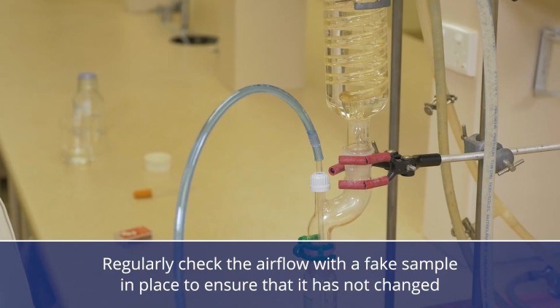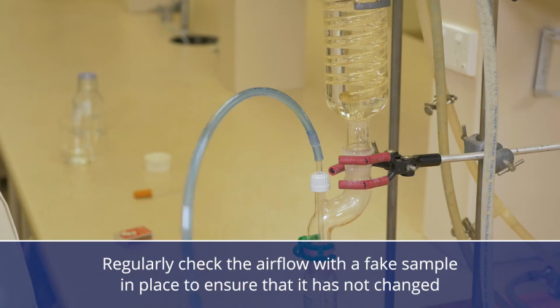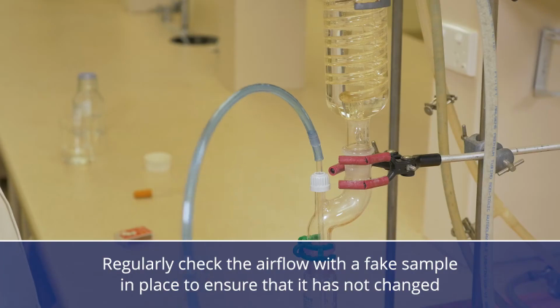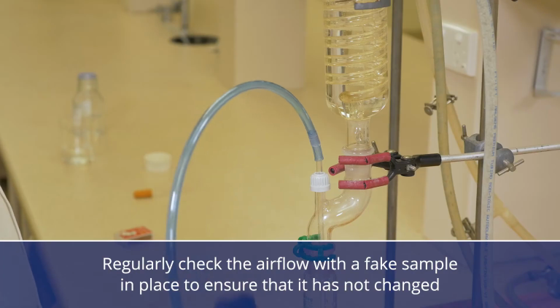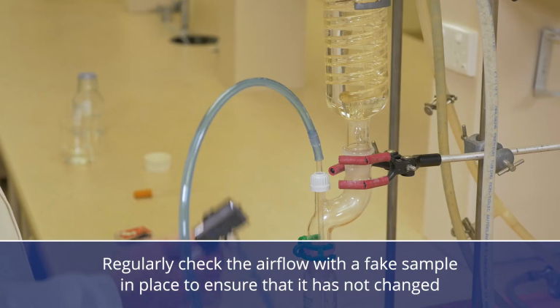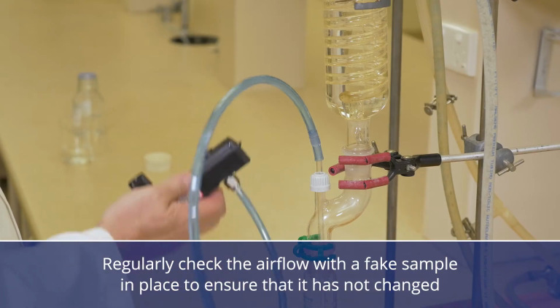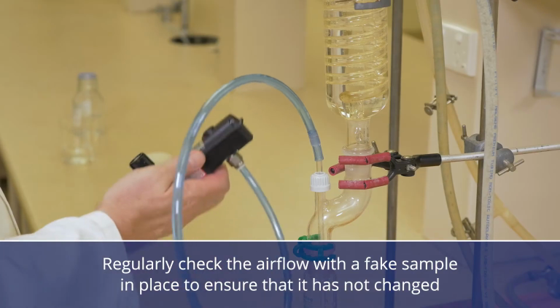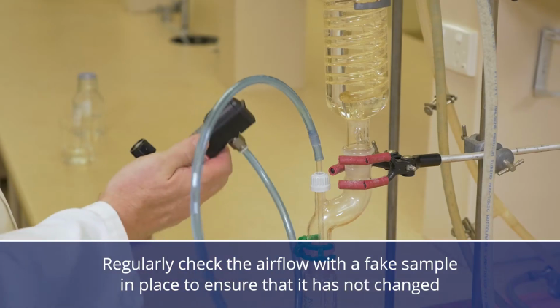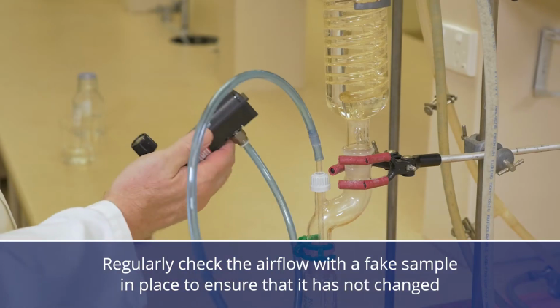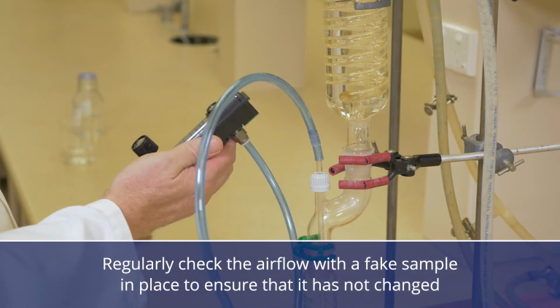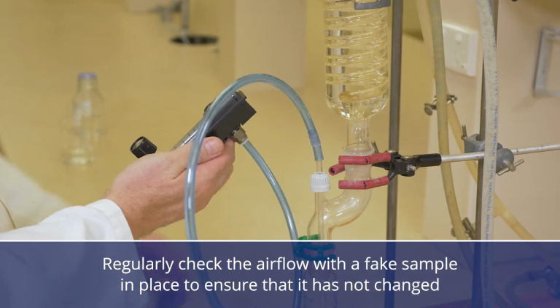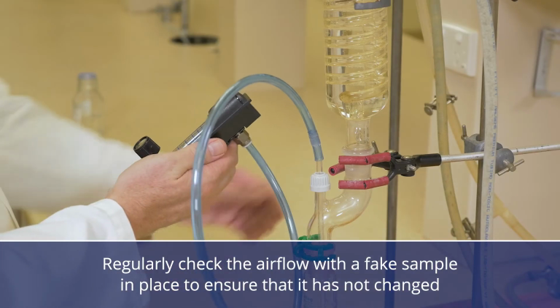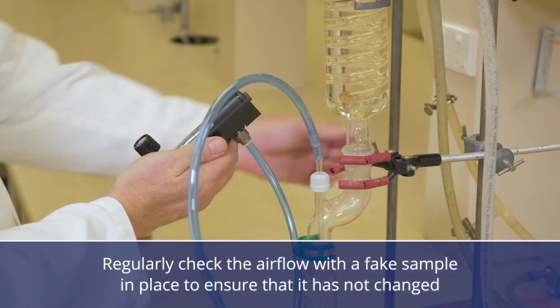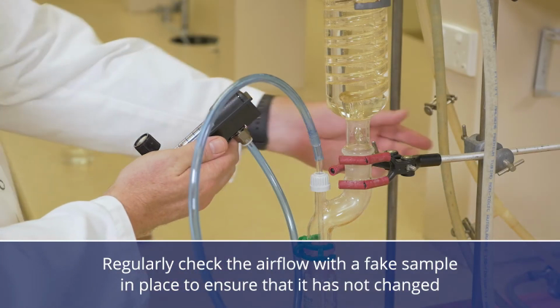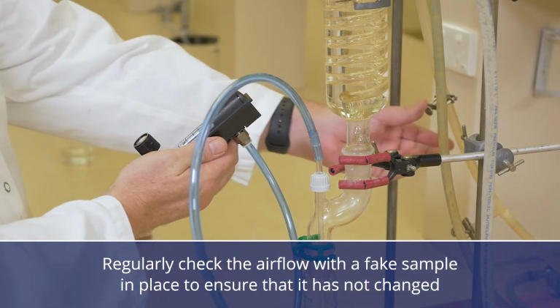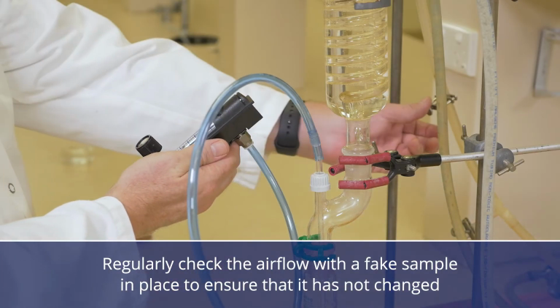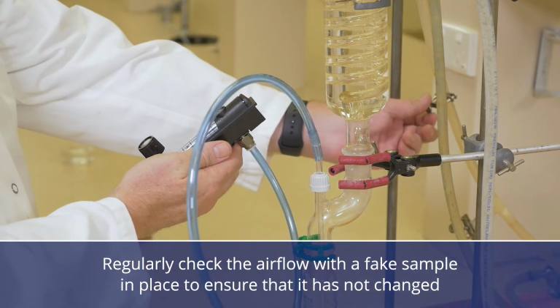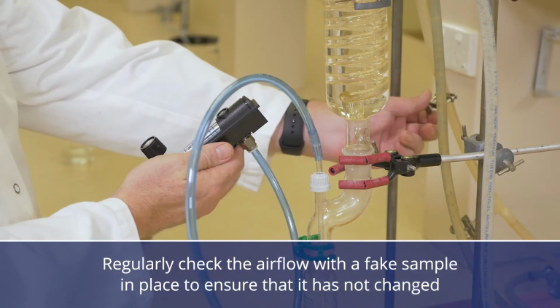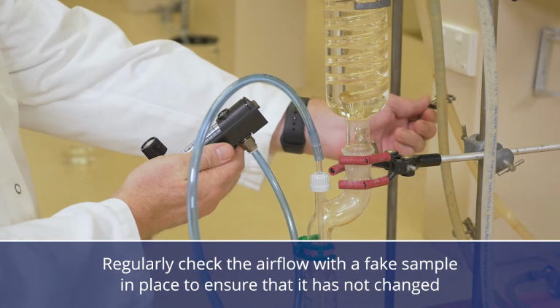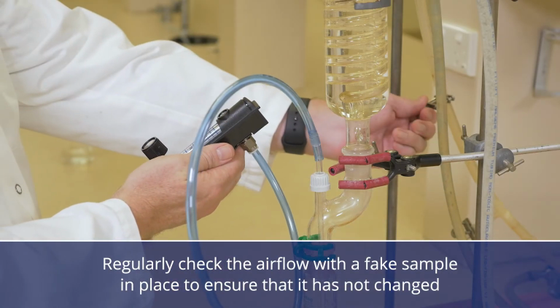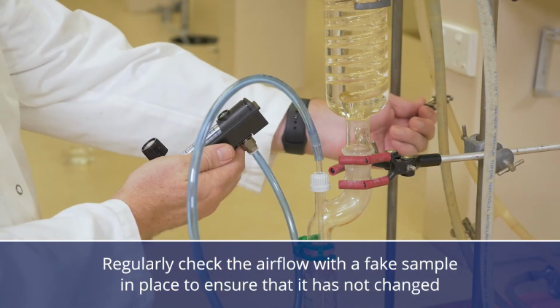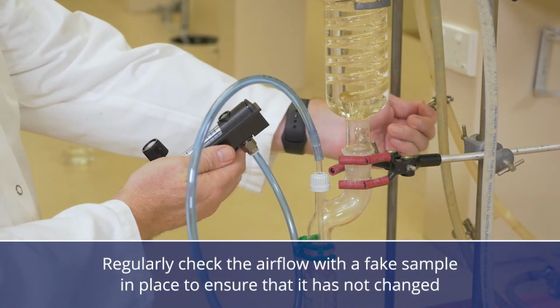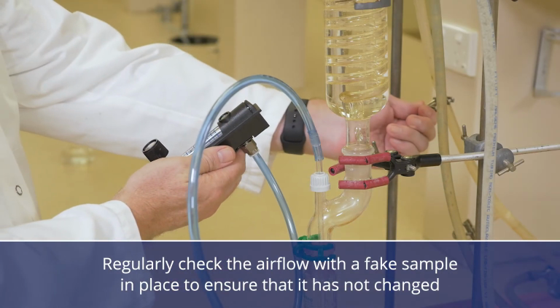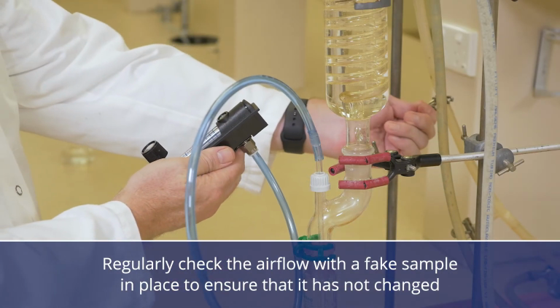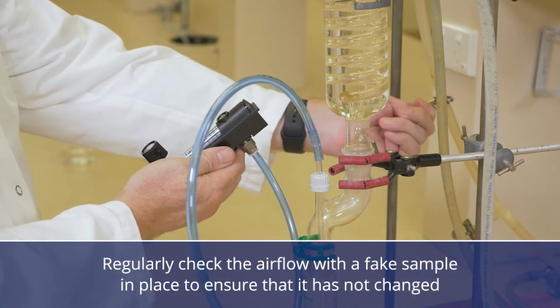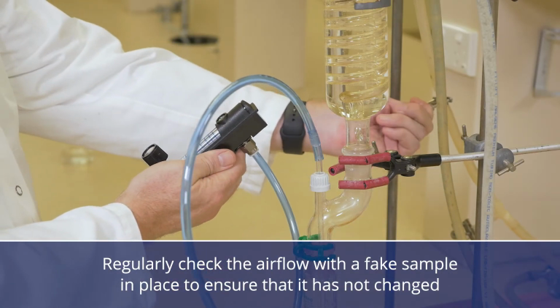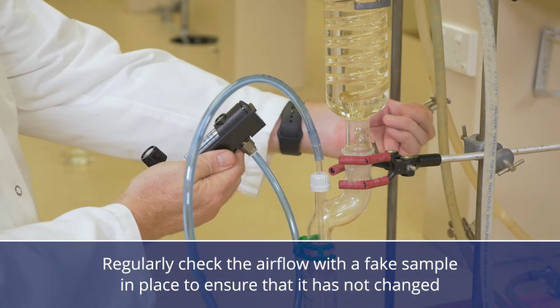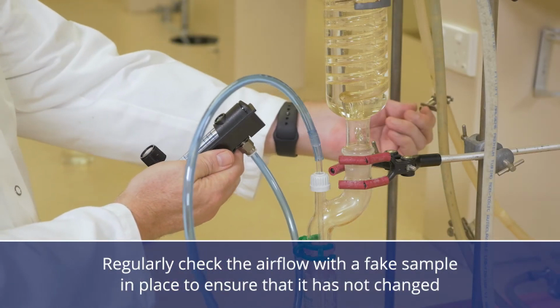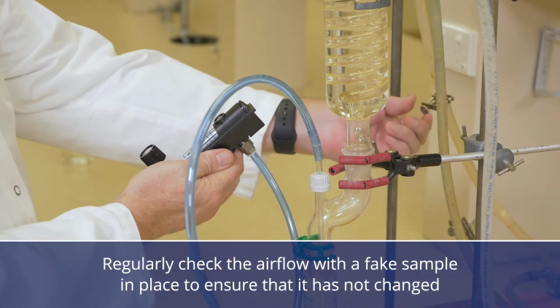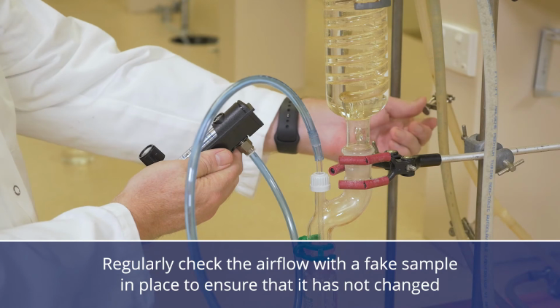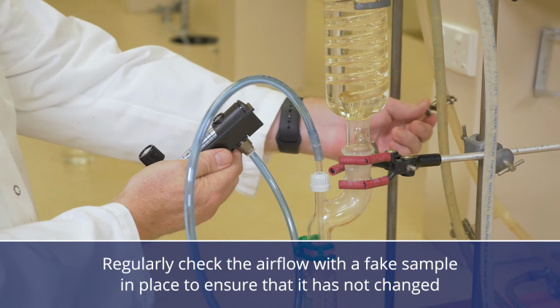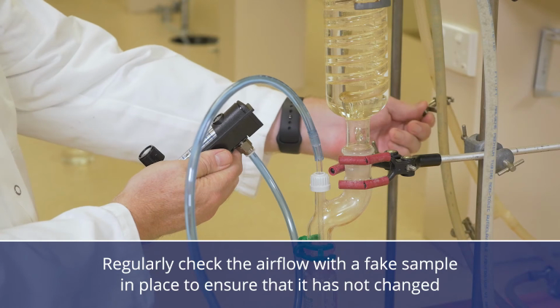Regularly check the airflow with a fake sample in place to ensure that it has not changed.